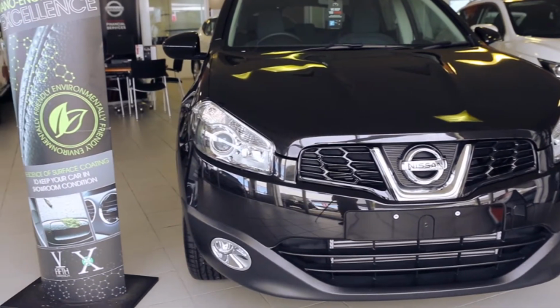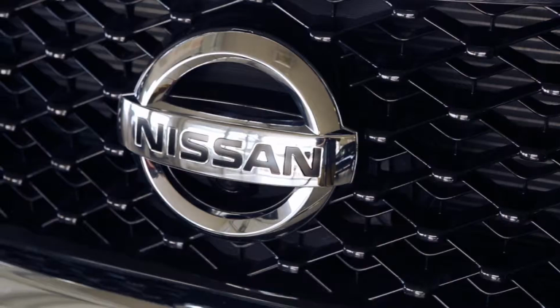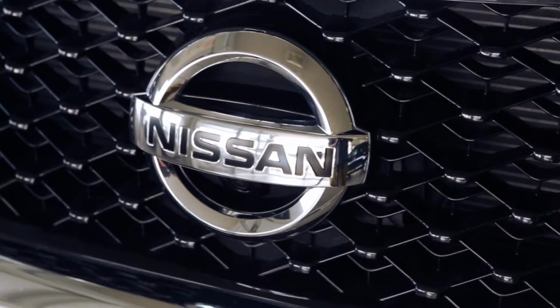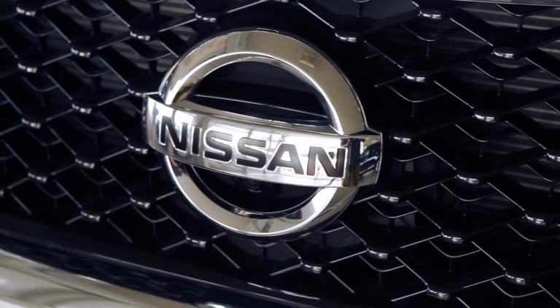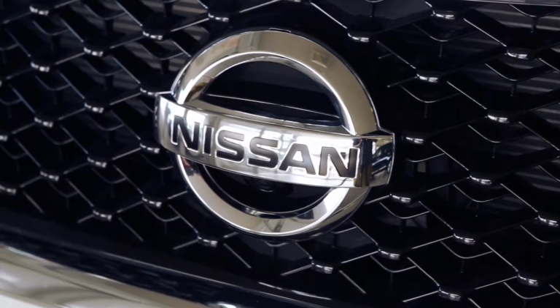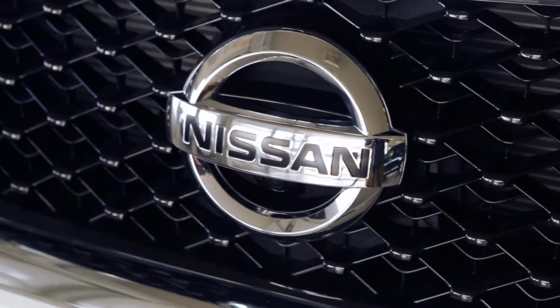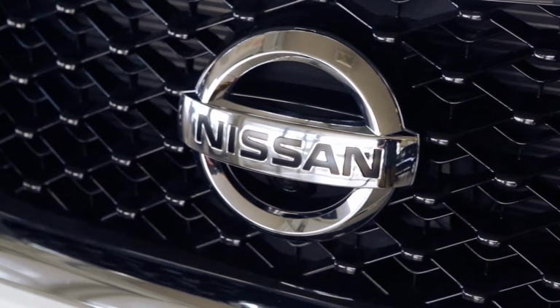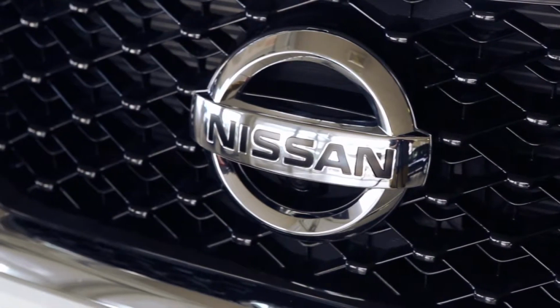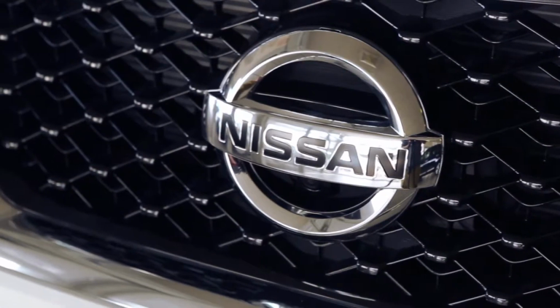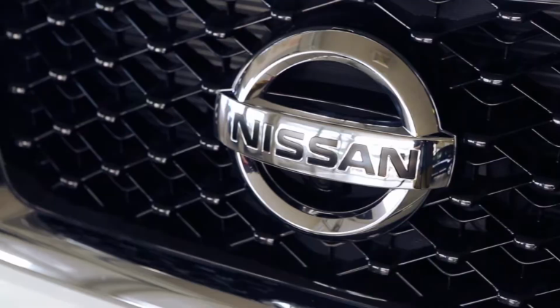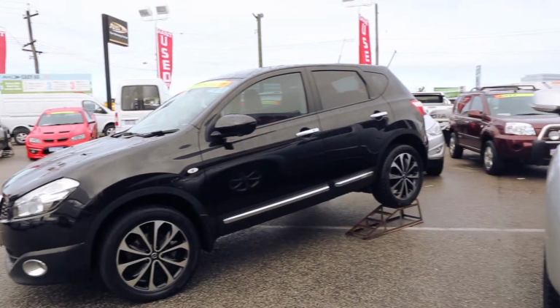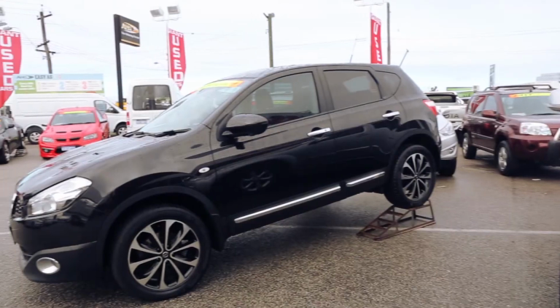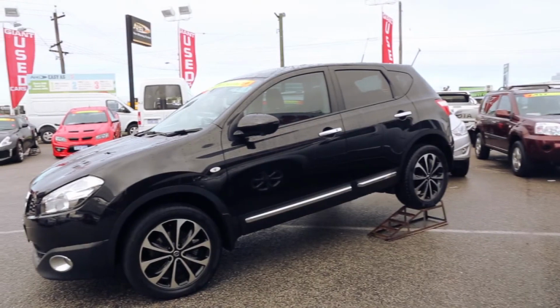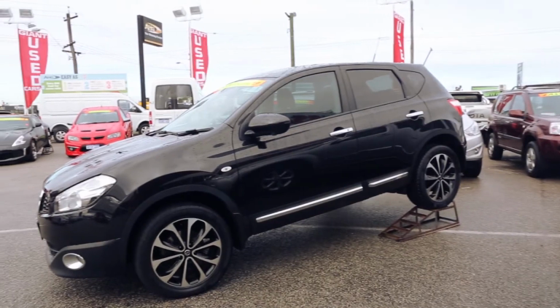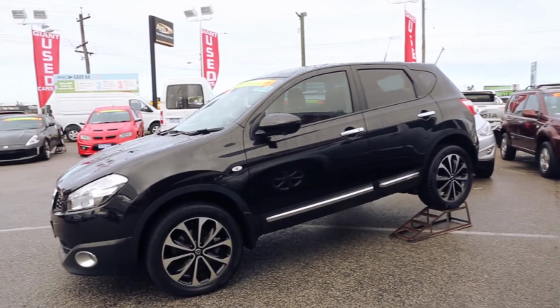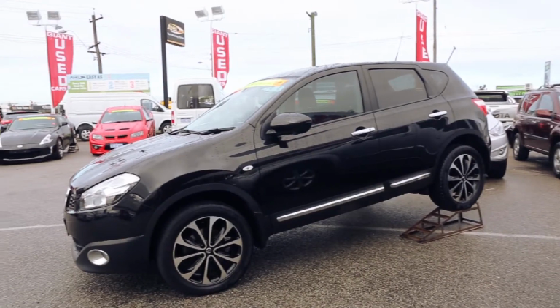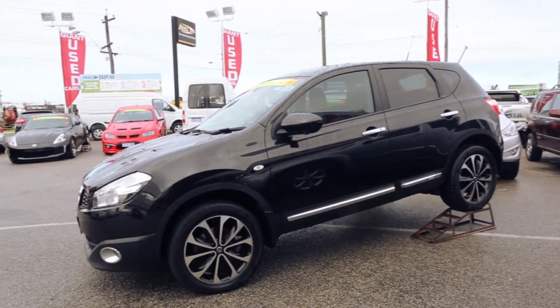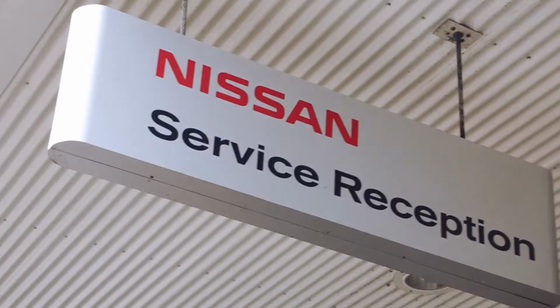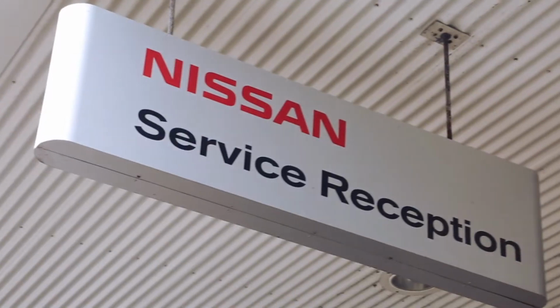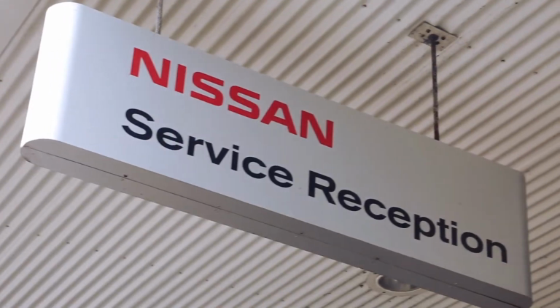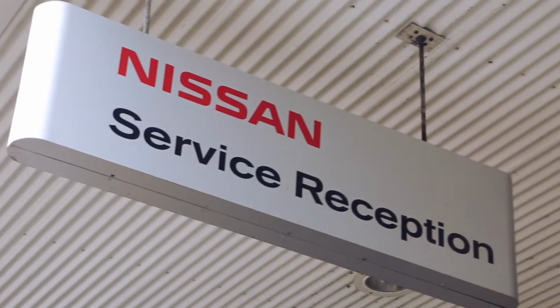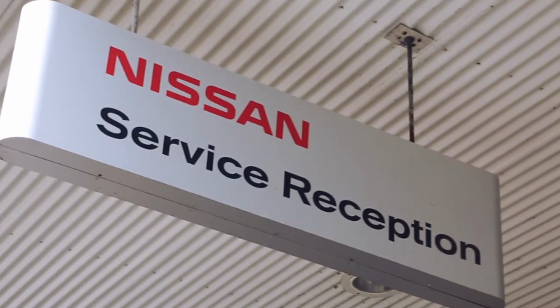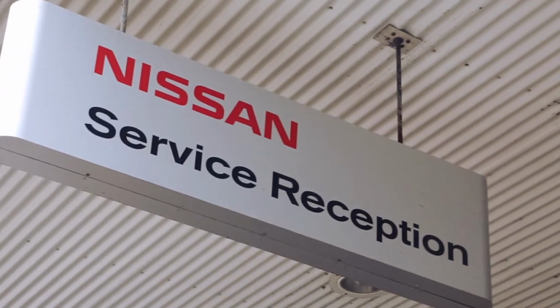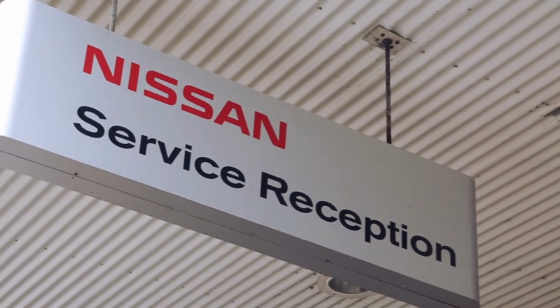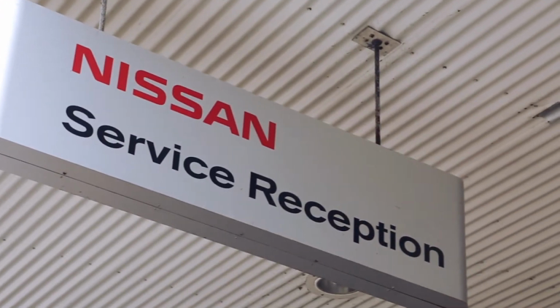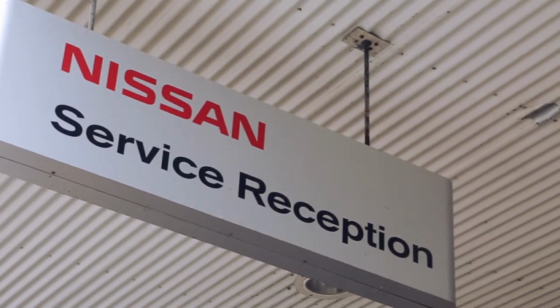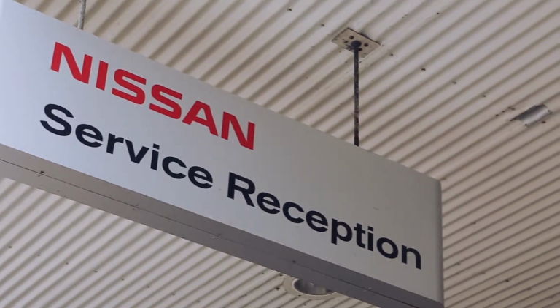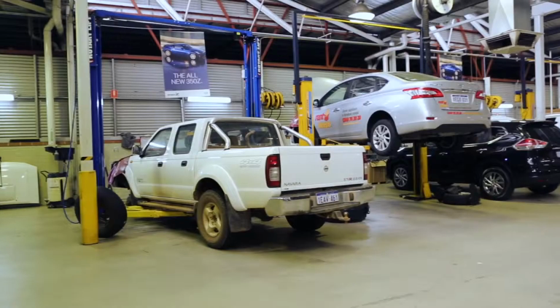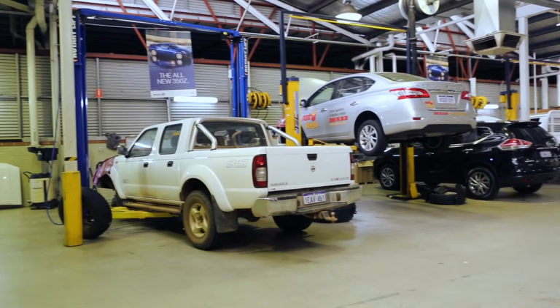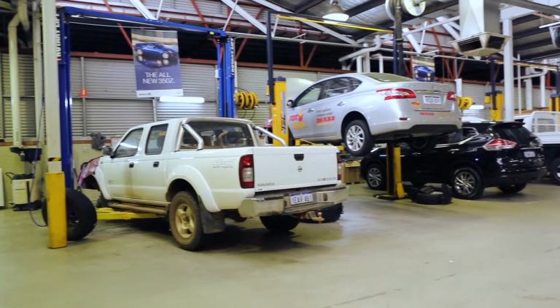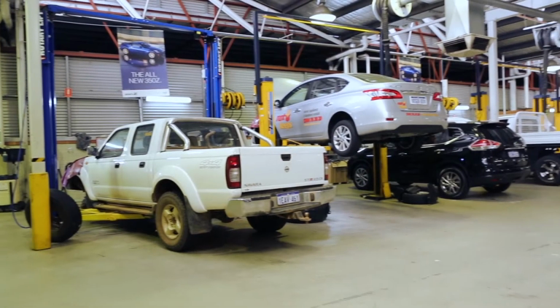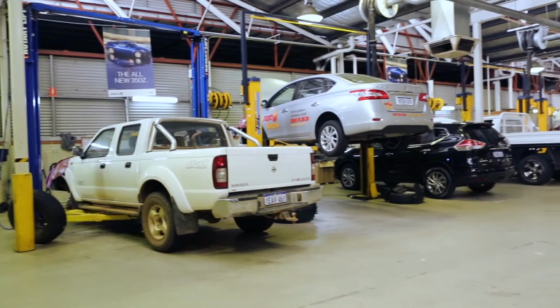We stock makes and models to suit all lifestyles, and every car undergoes a 100-point safety check inspected by our technicians.